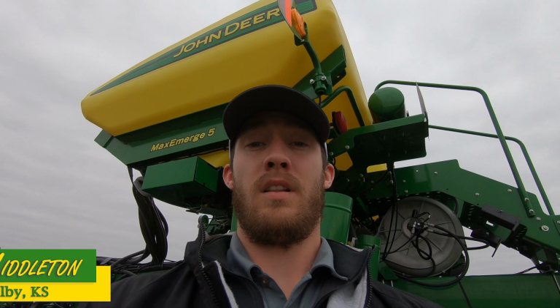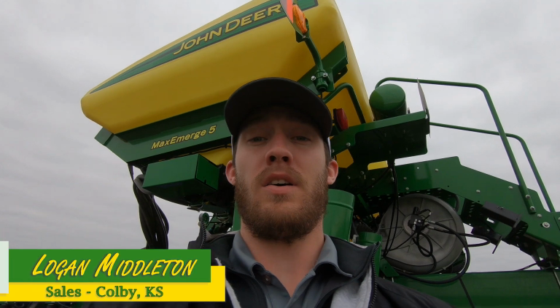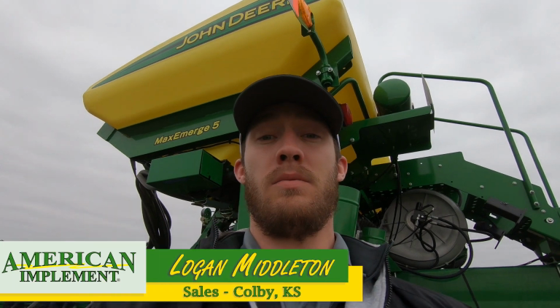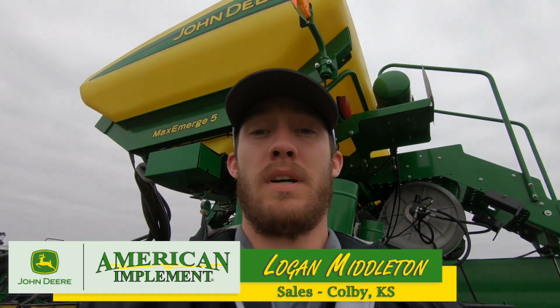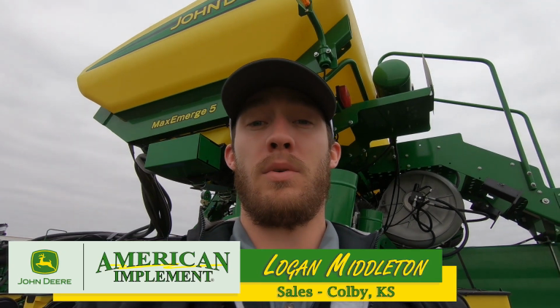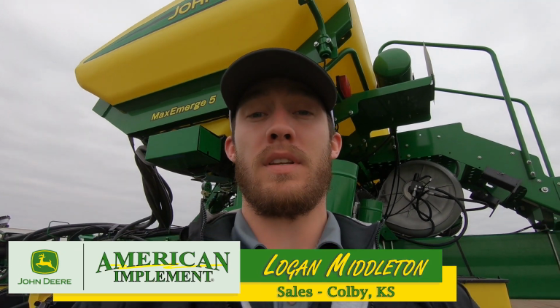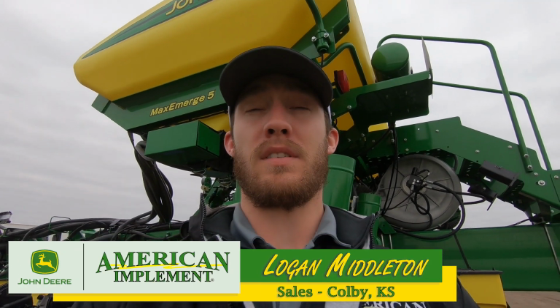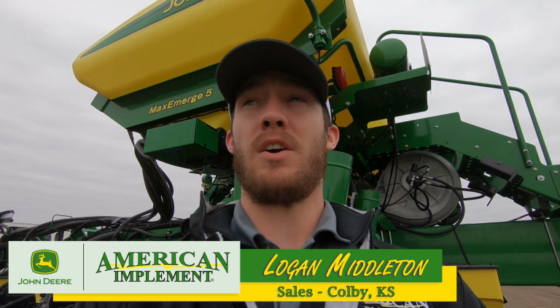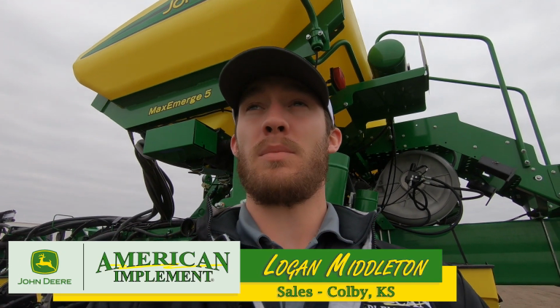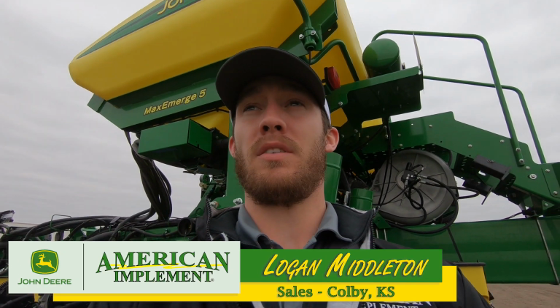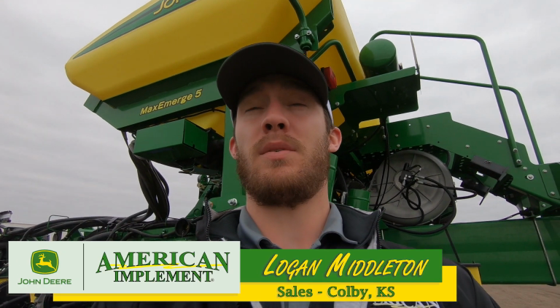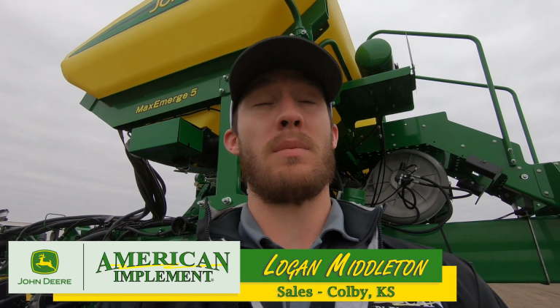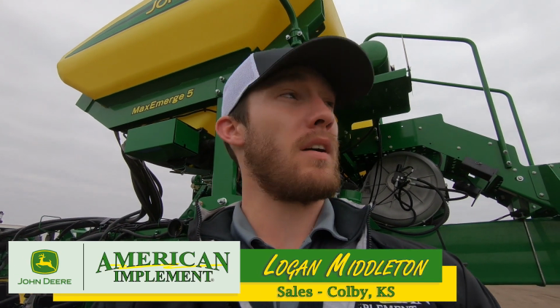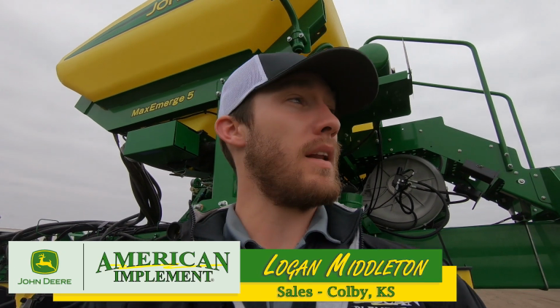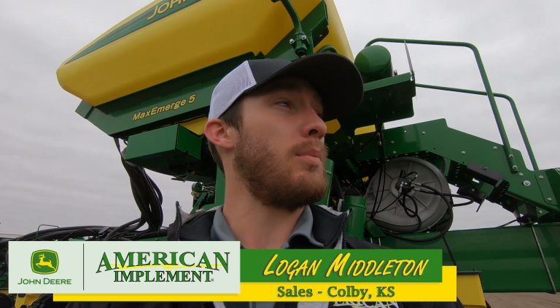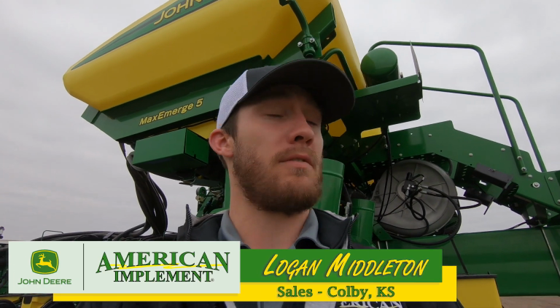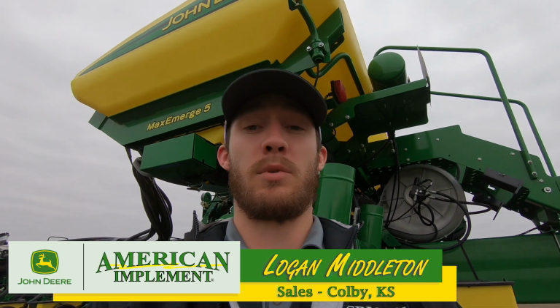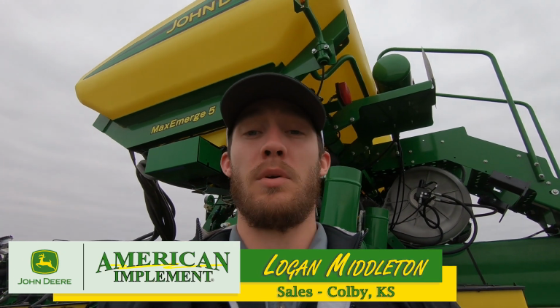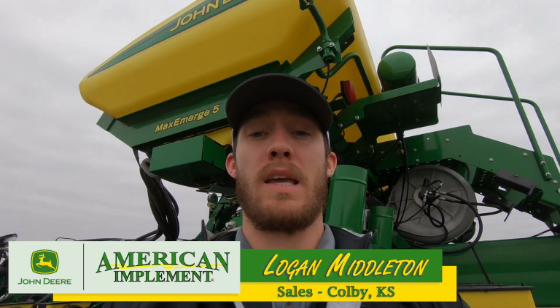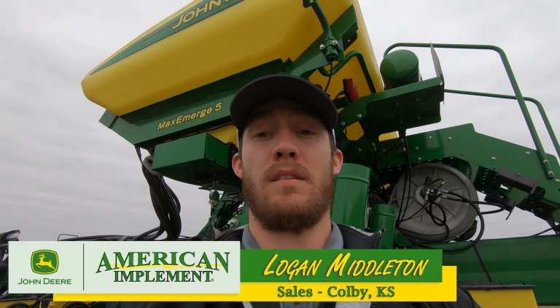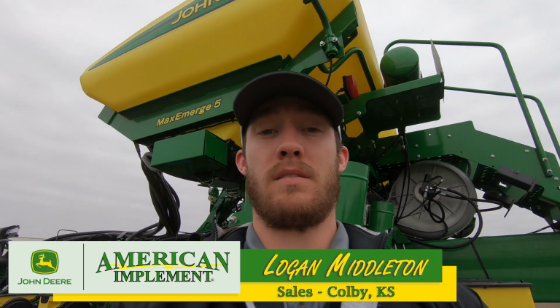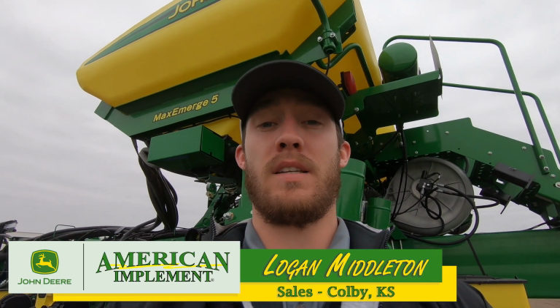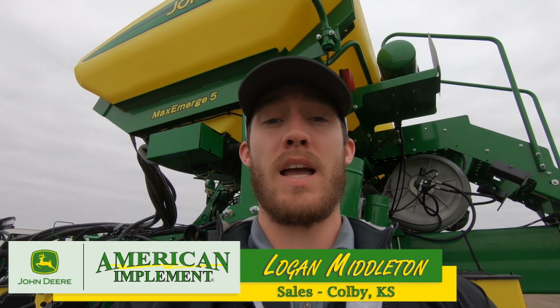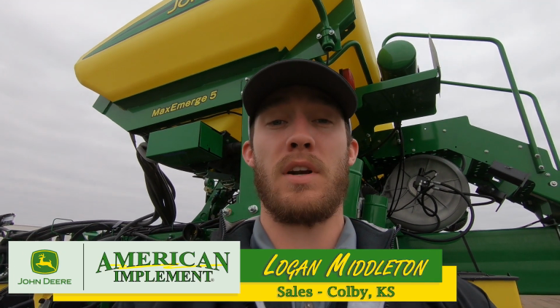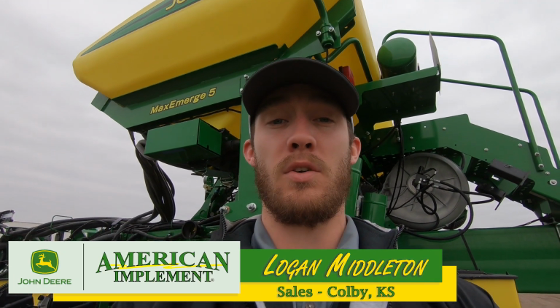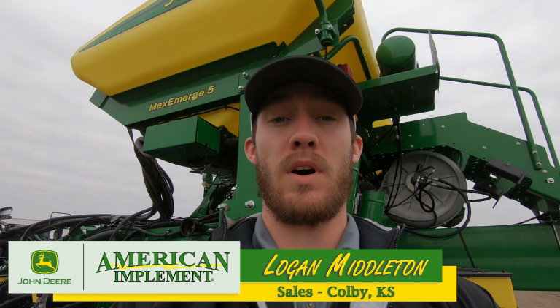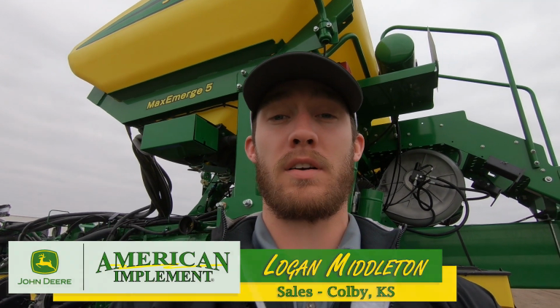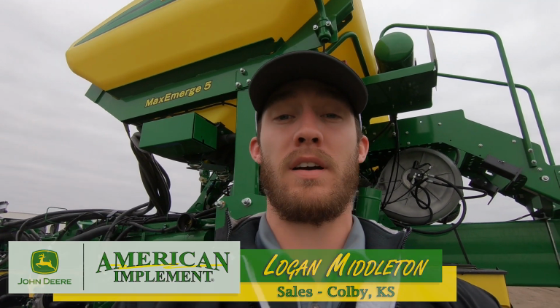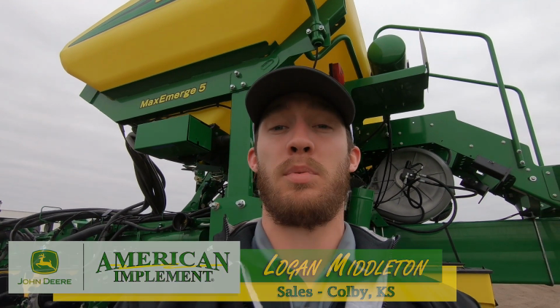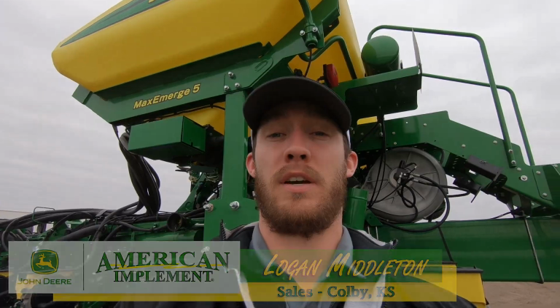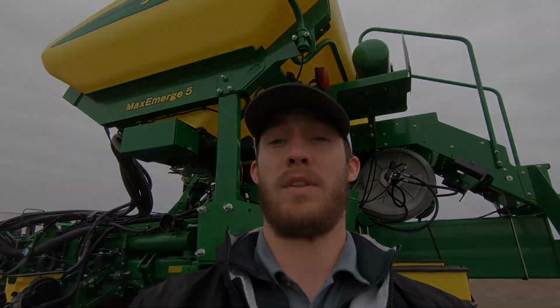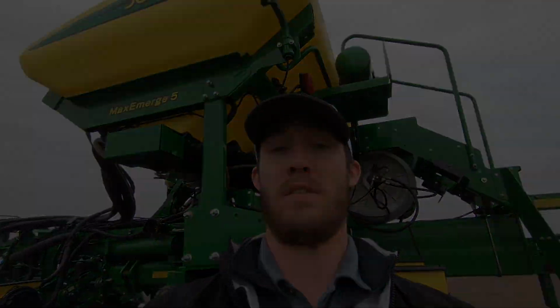Hello everyone, this is Logan Middleton with American Implement from Colby, Kansas. Today I'm going to do a walk around on a planter with you.